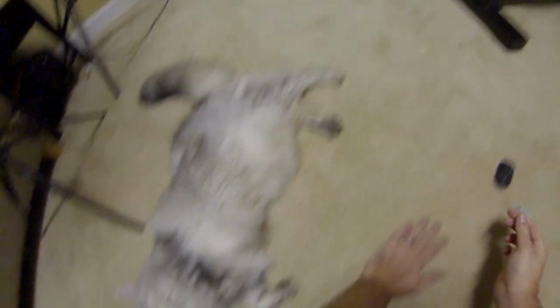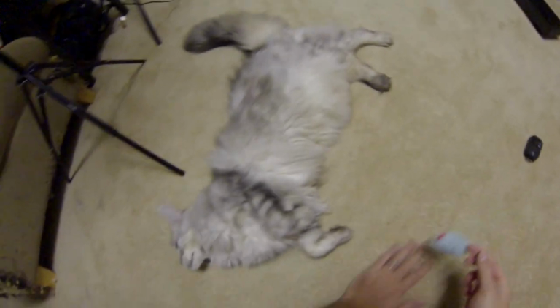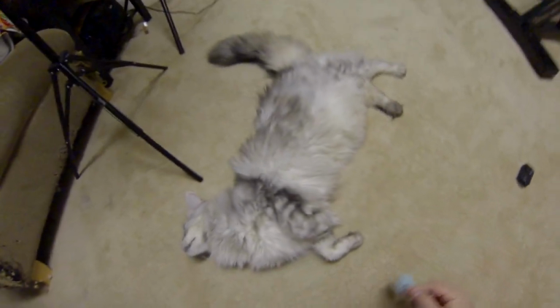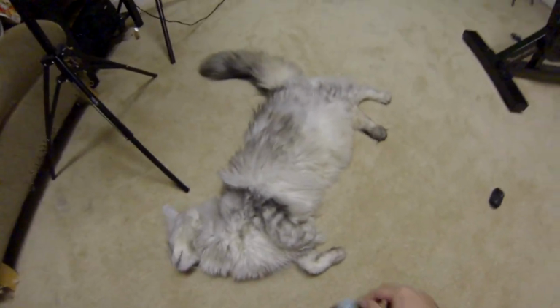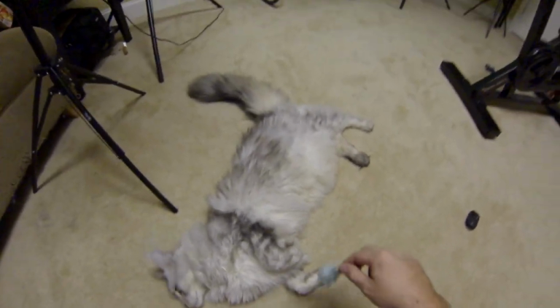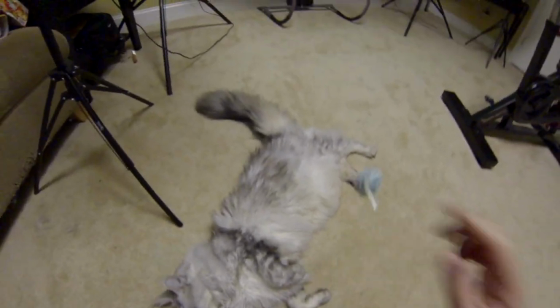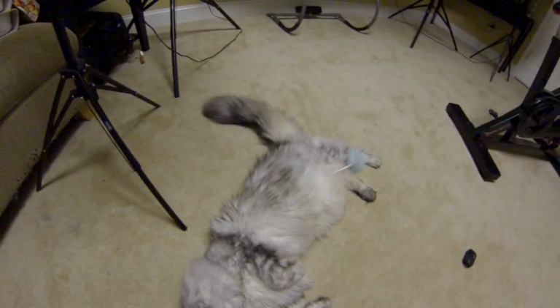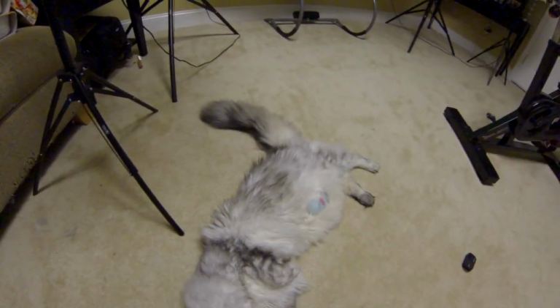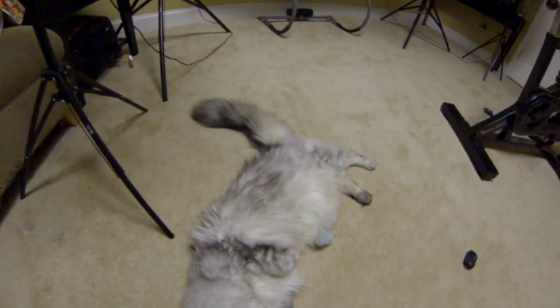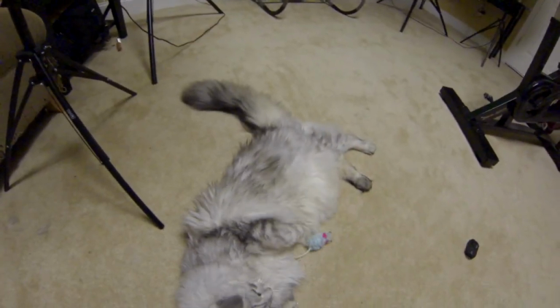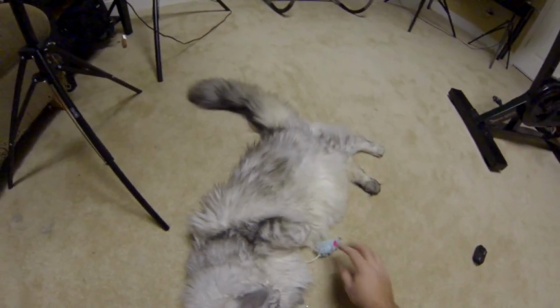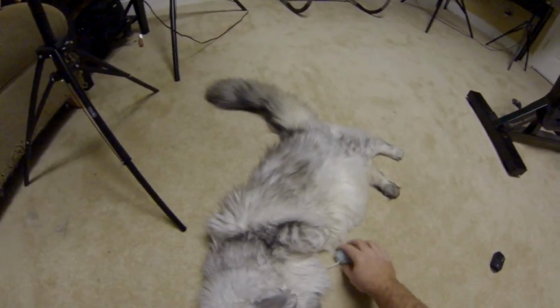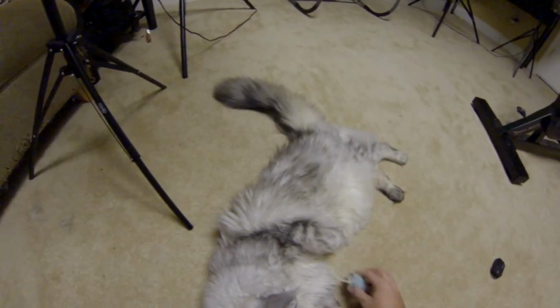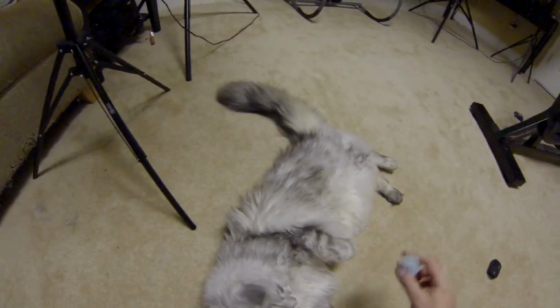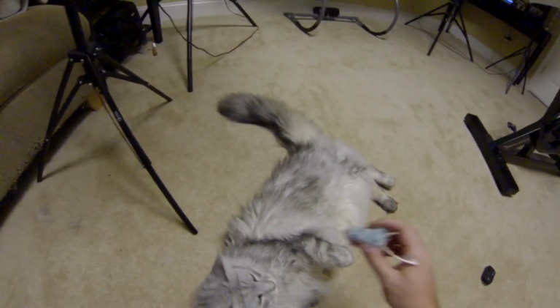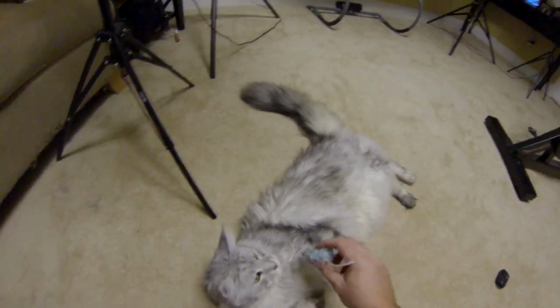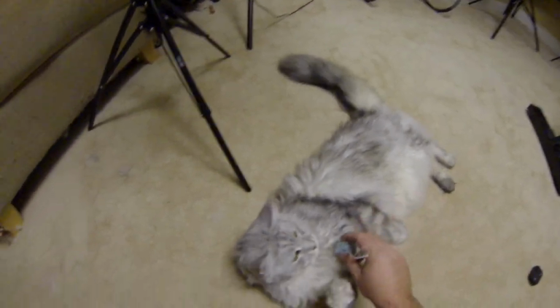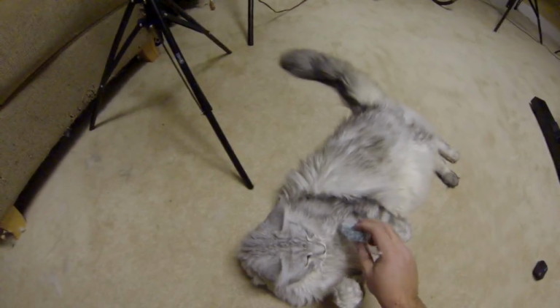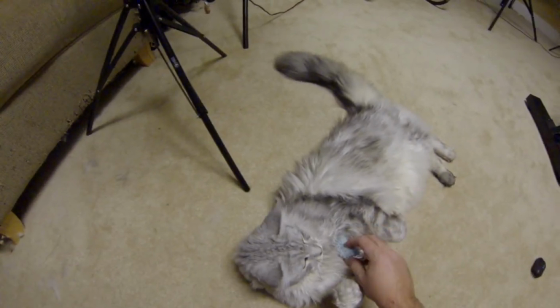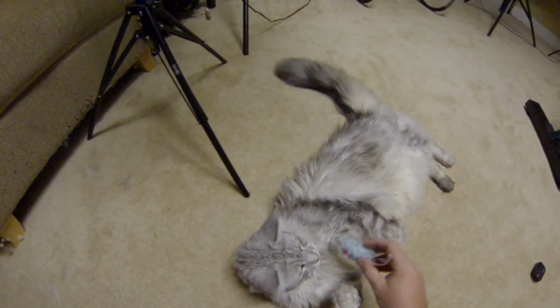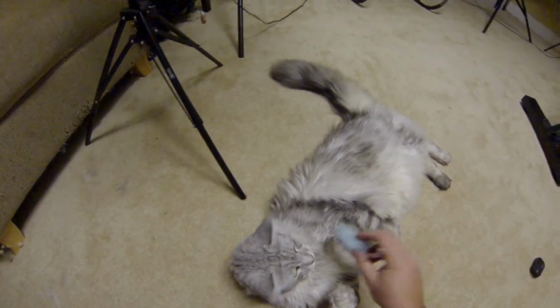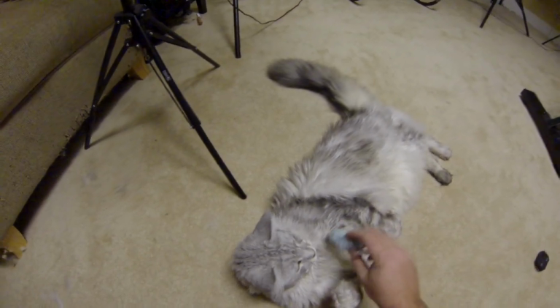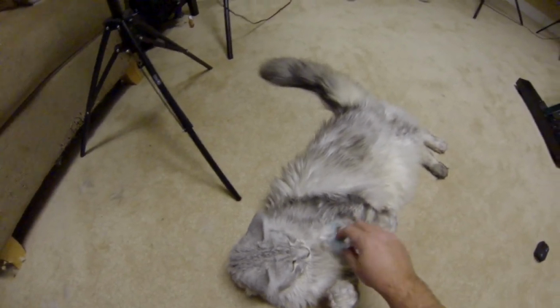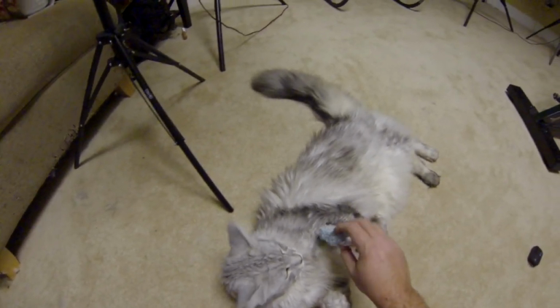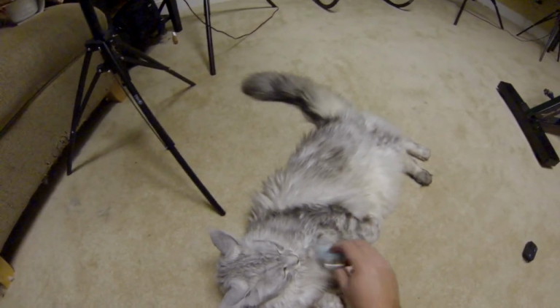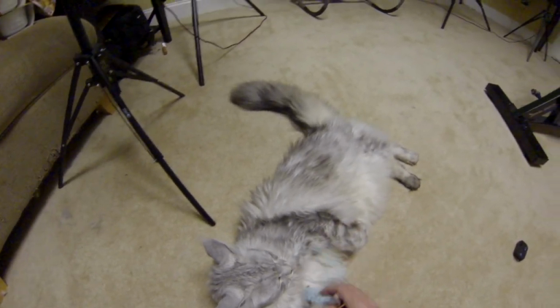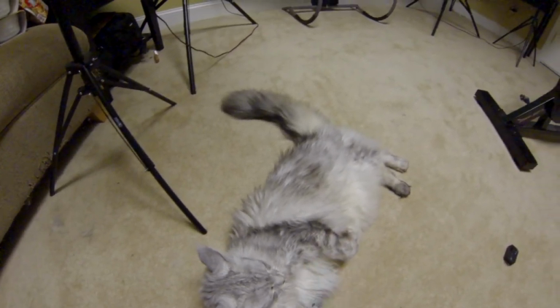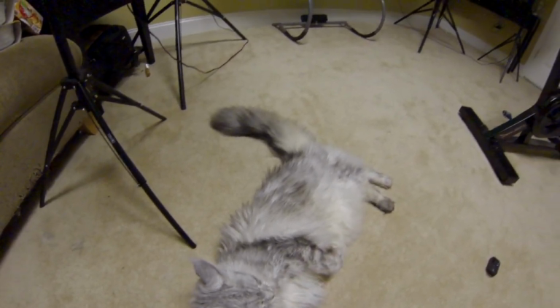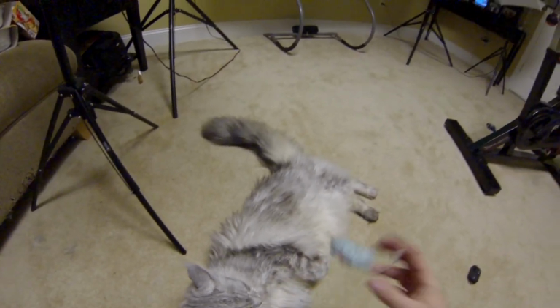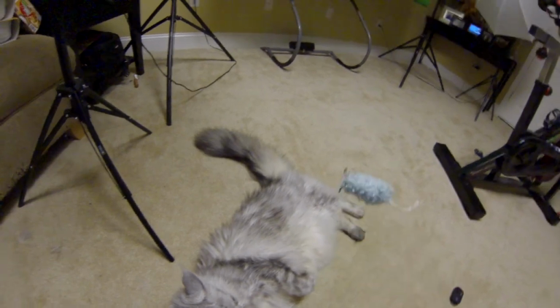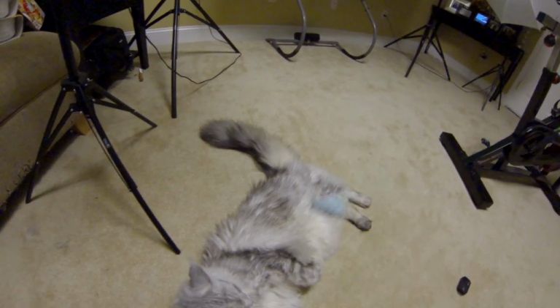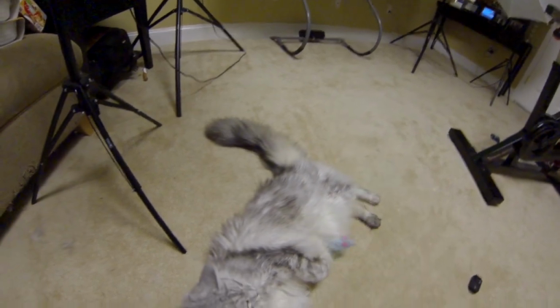As you can see here, you can see that fur detail too. I mean, it's really, really cool.